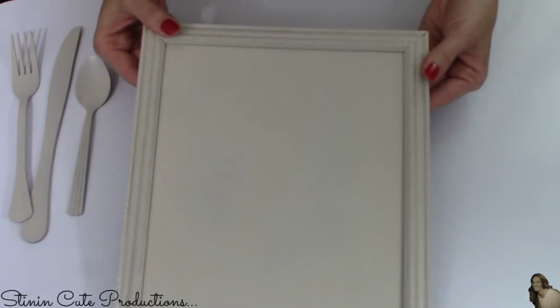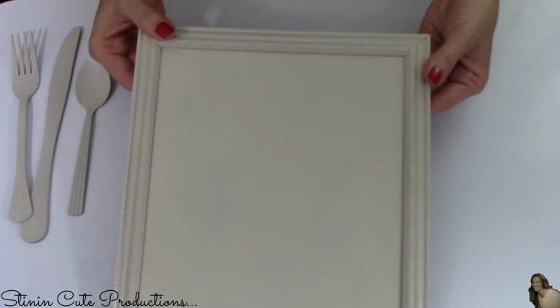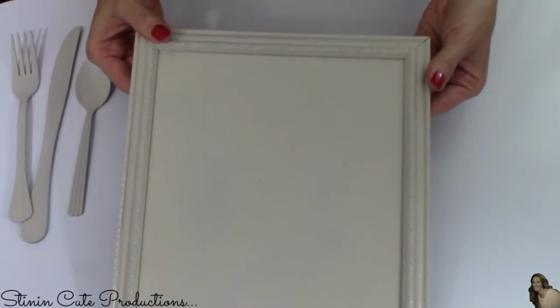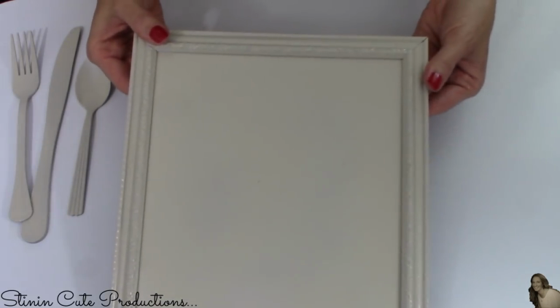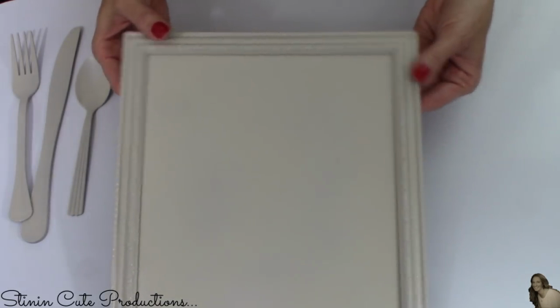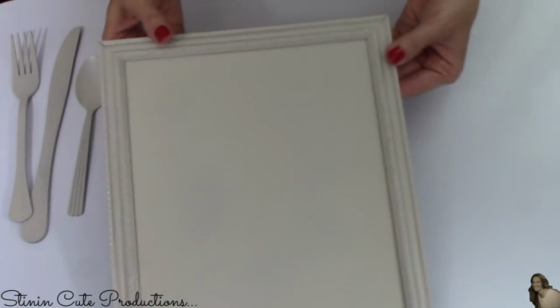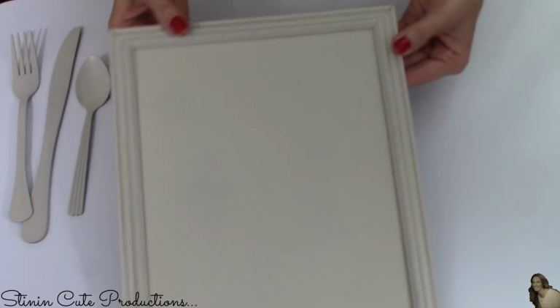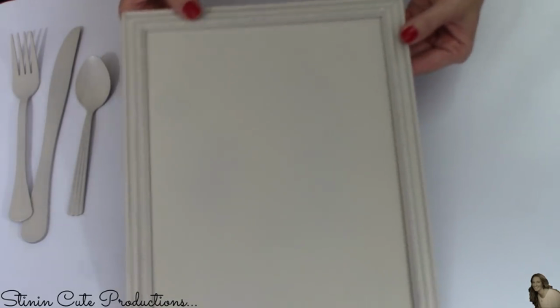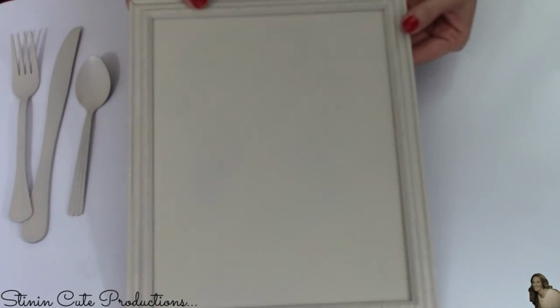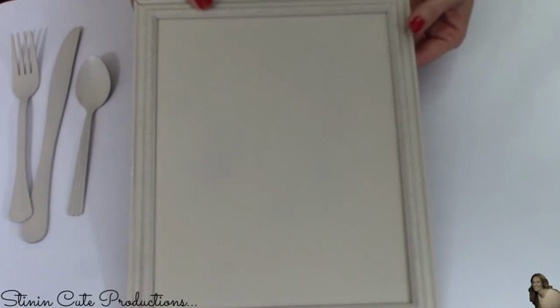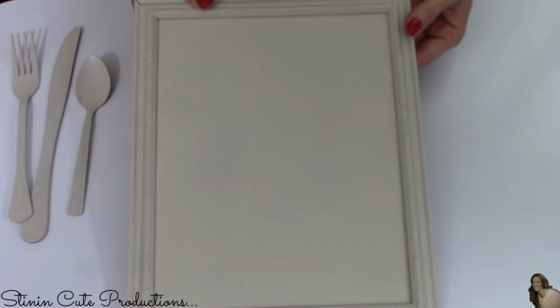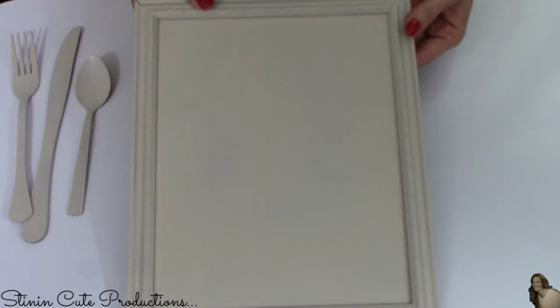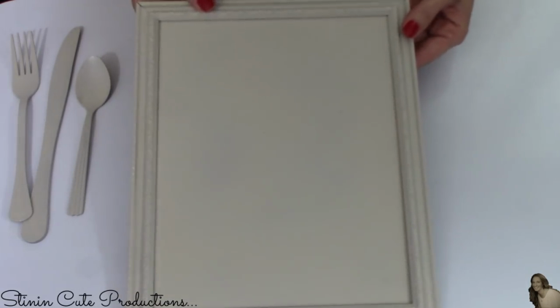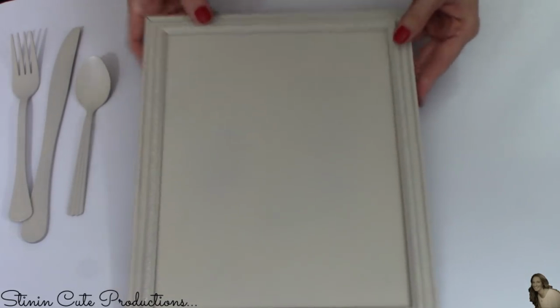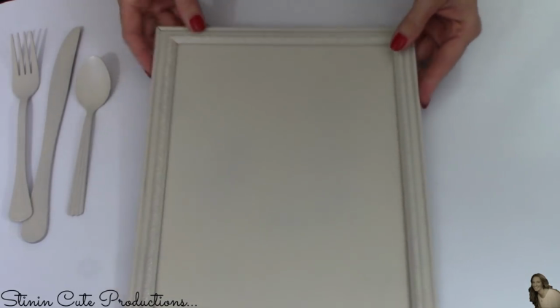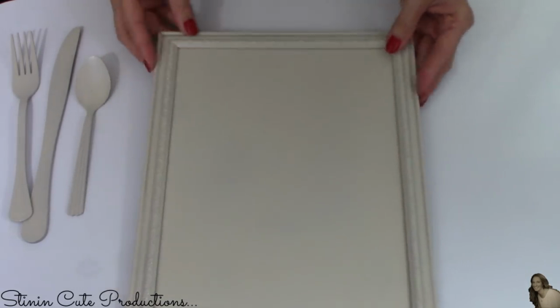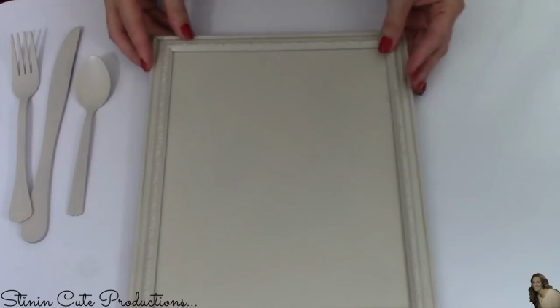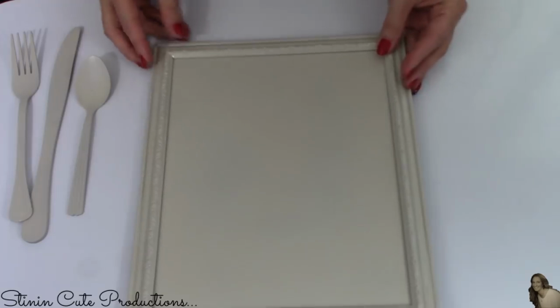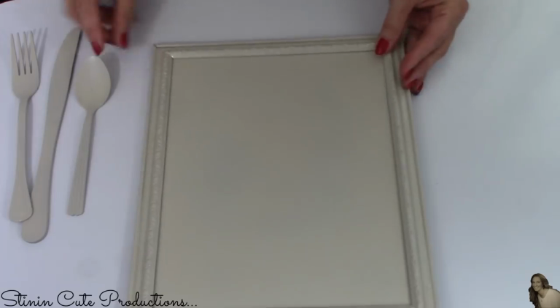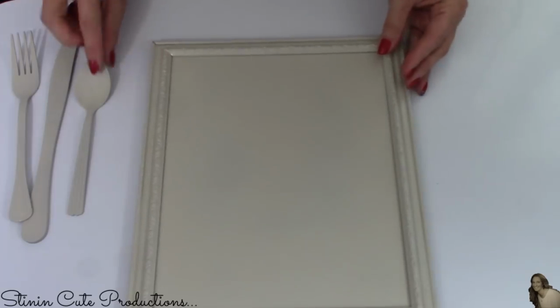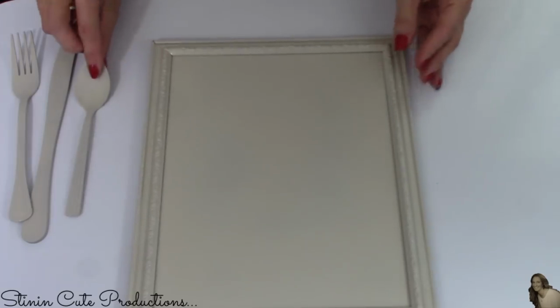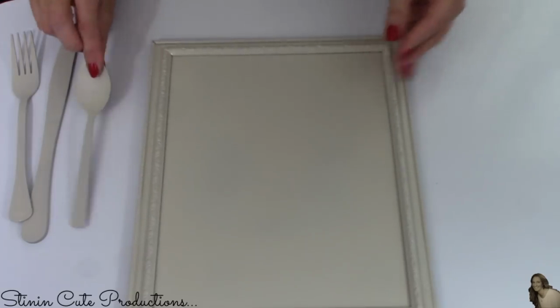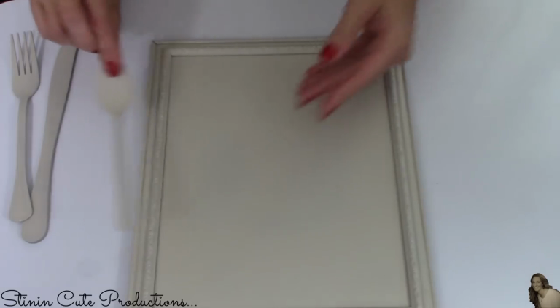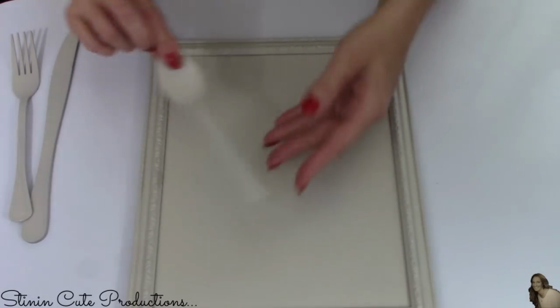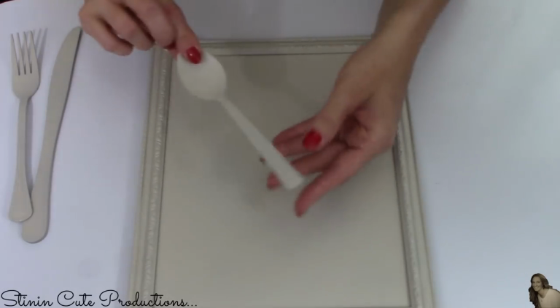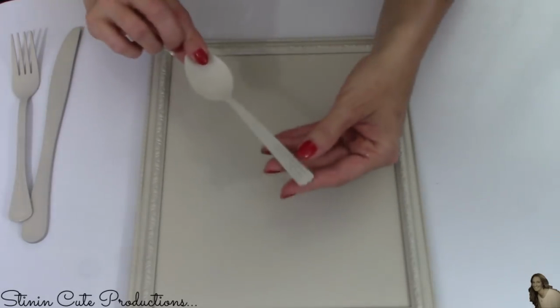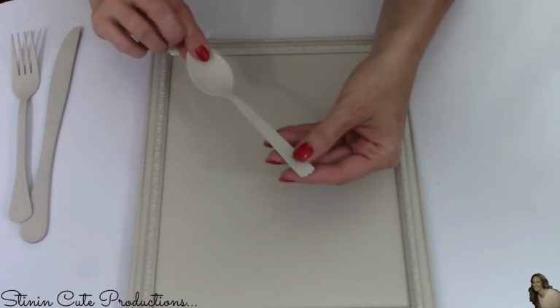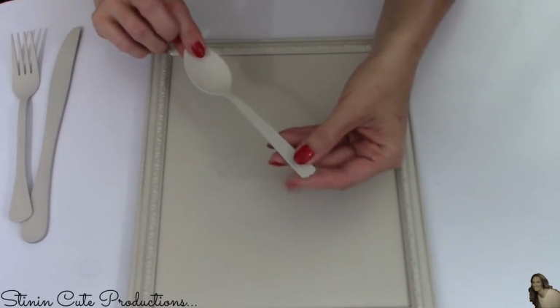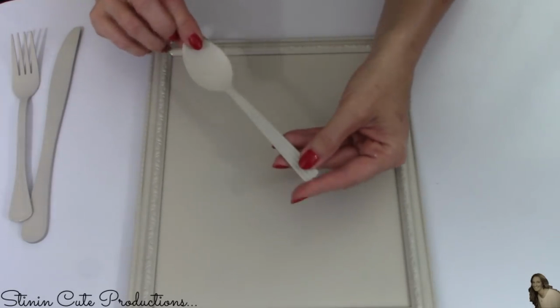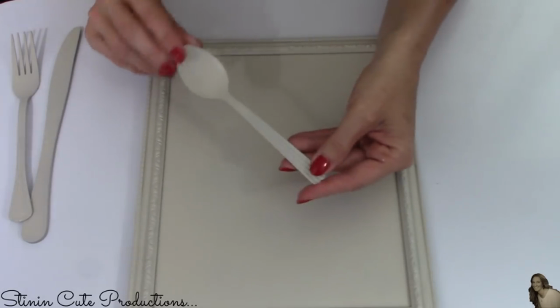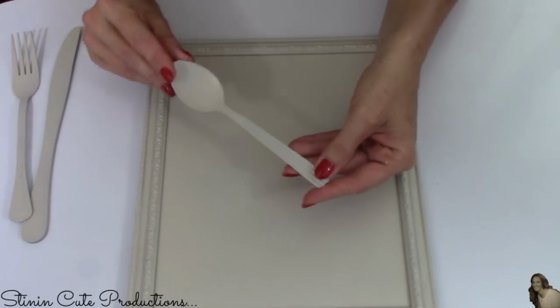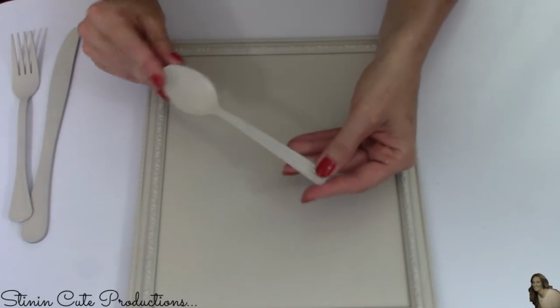All three of my frames are dry and all nine of my utensils are dry as well. Let me show you what we're going to do next.